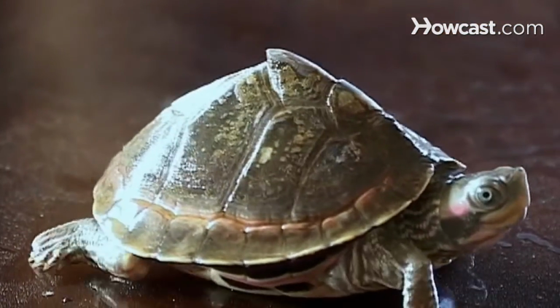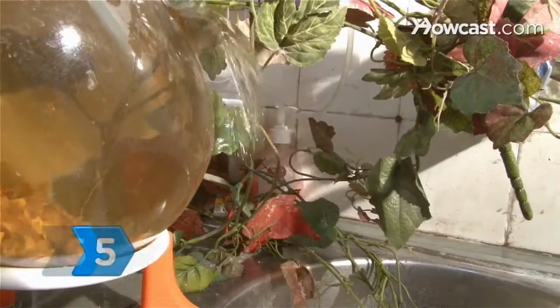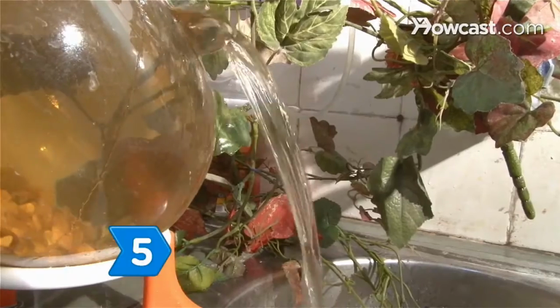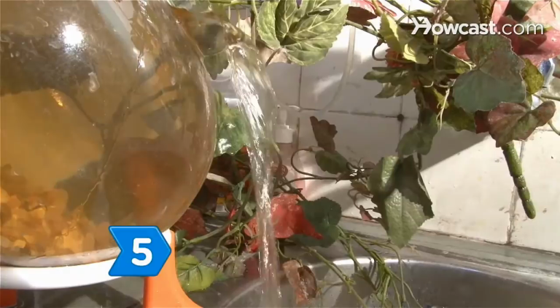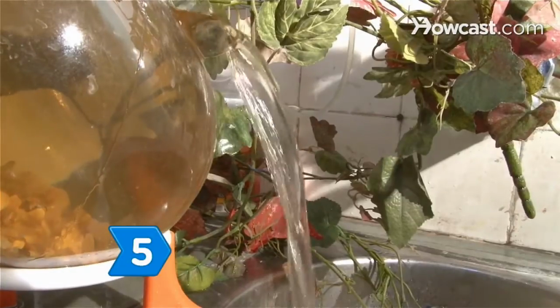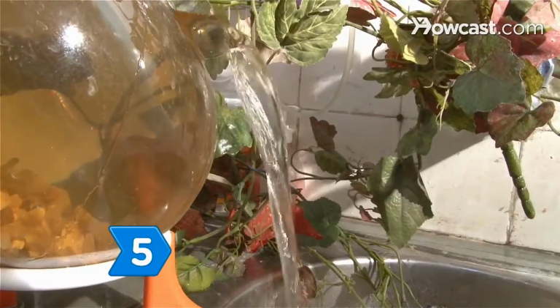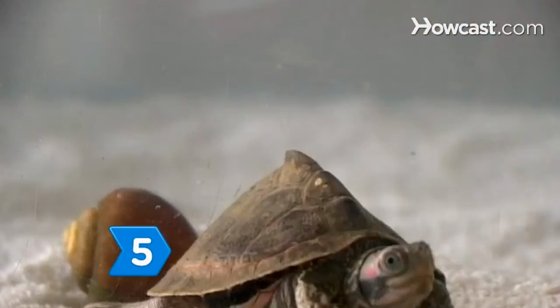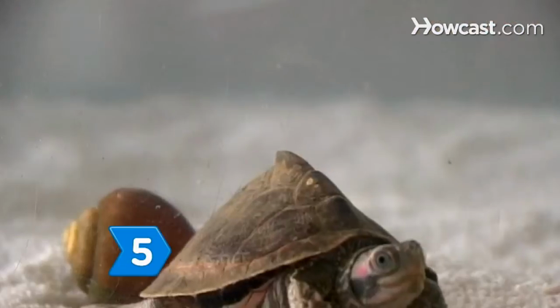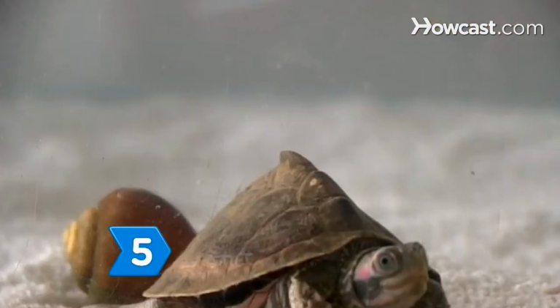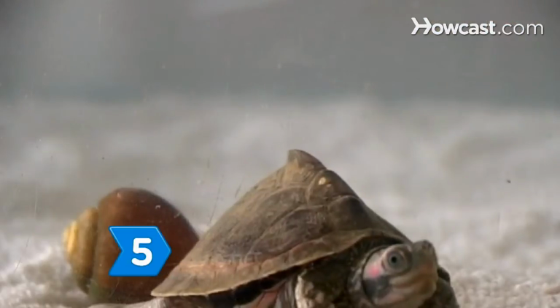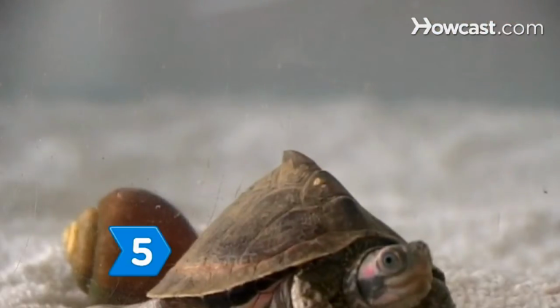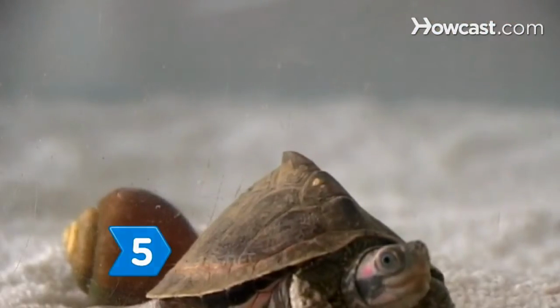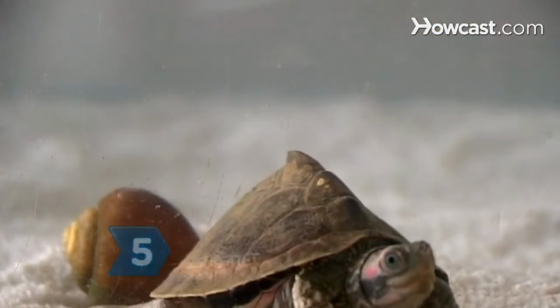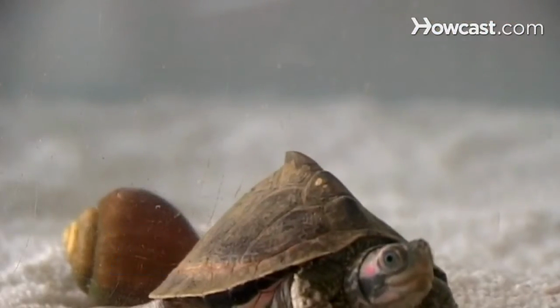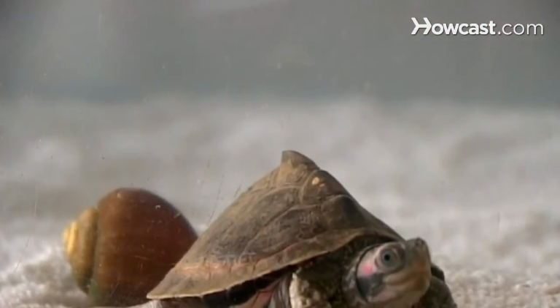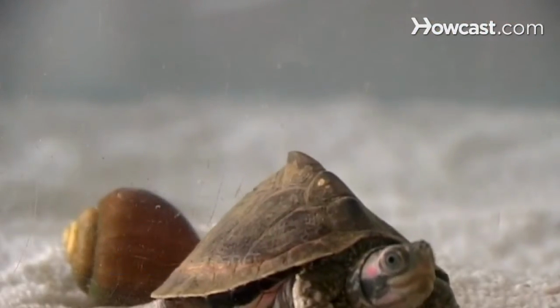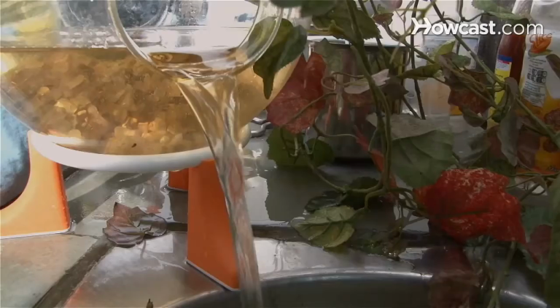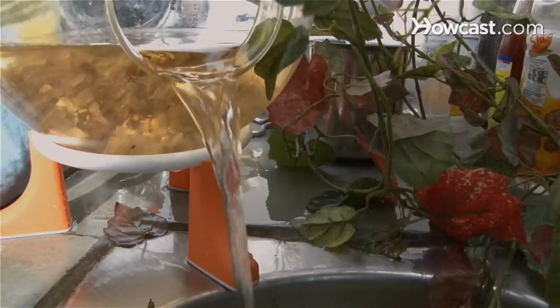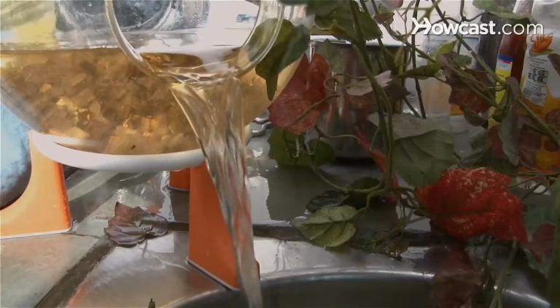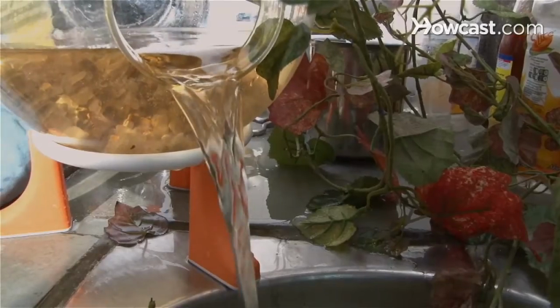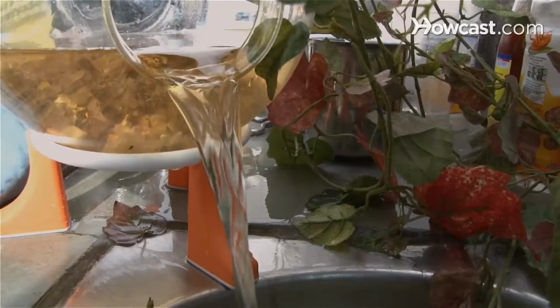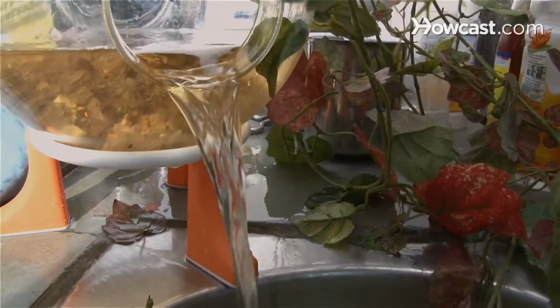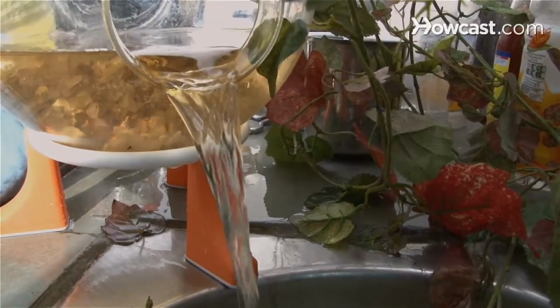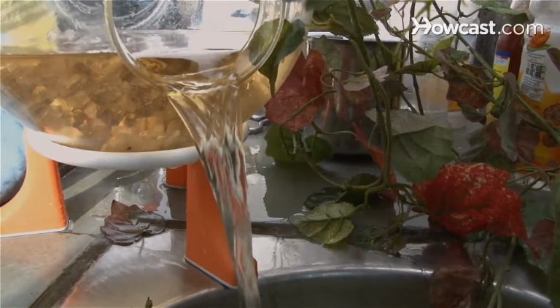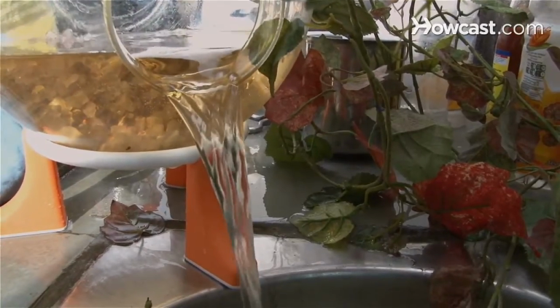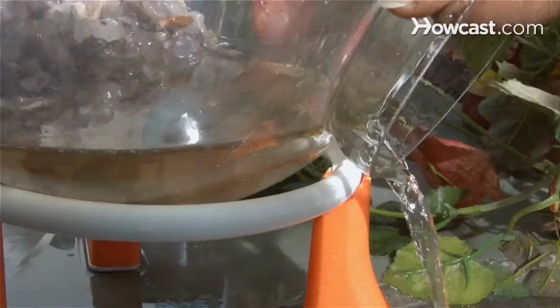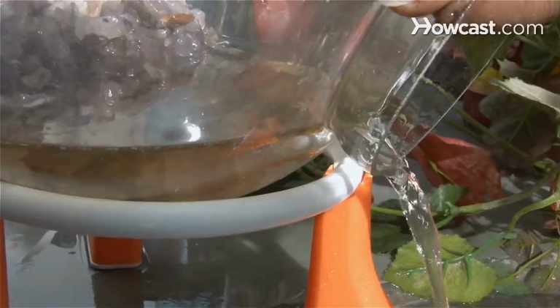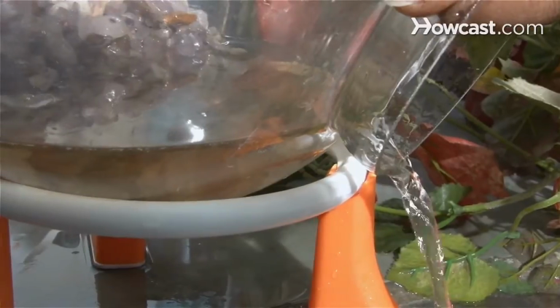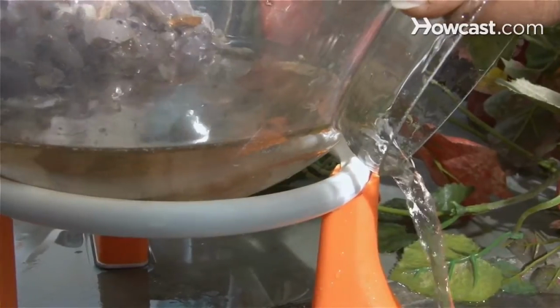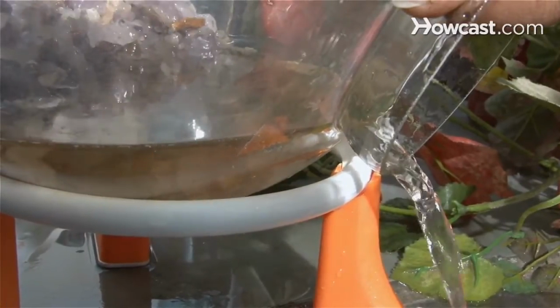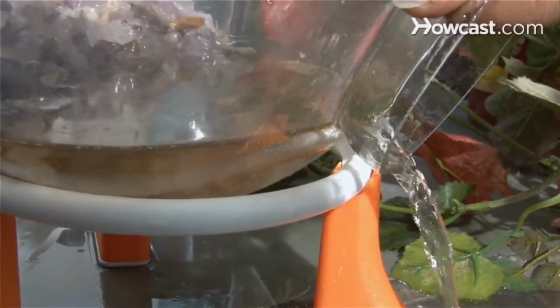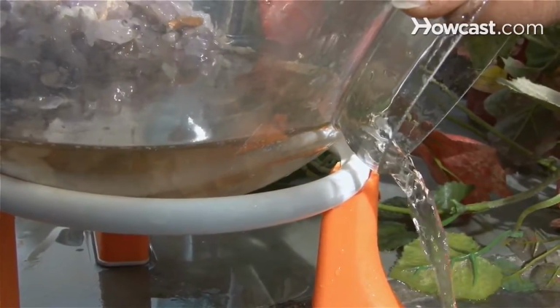Step 5. Change the water in the container frequently. Be sure to change it completely — a partial change will not be adequate.